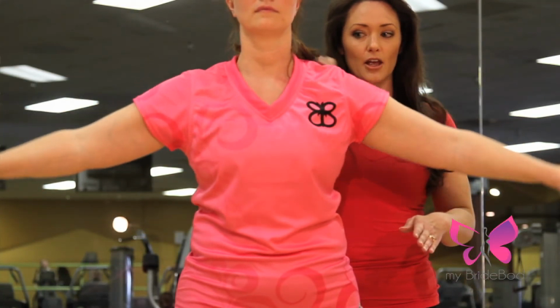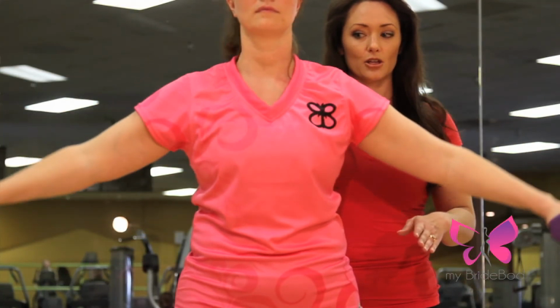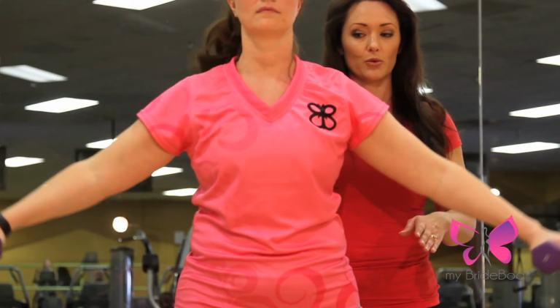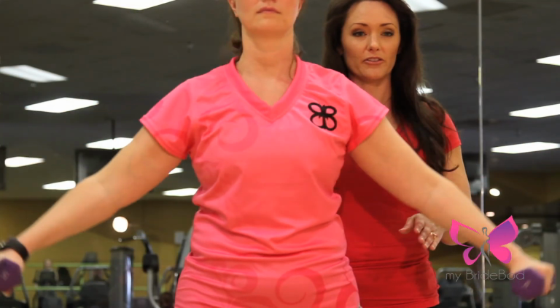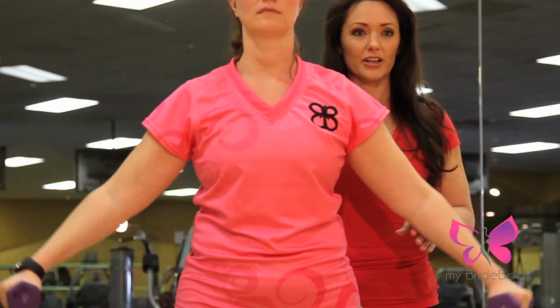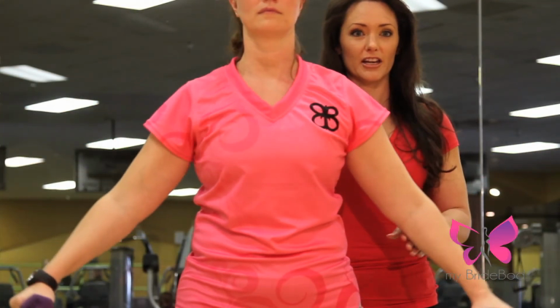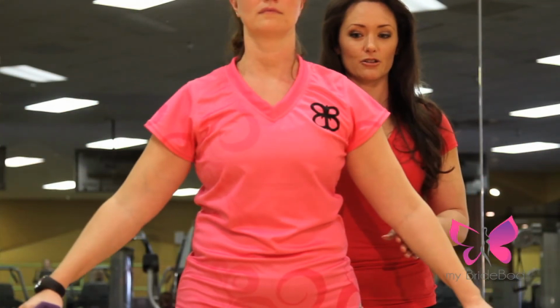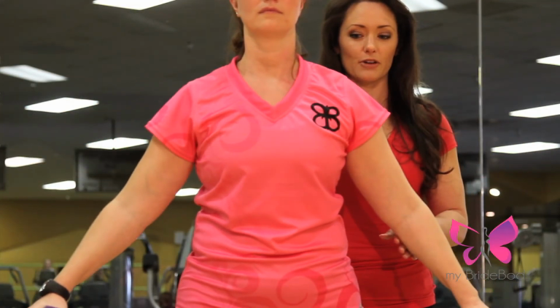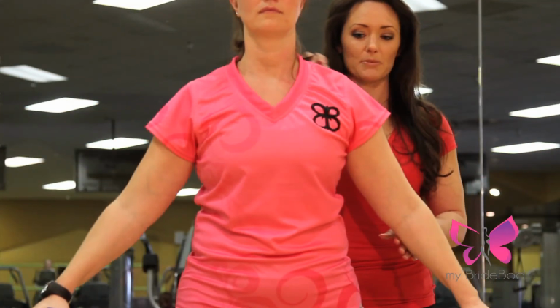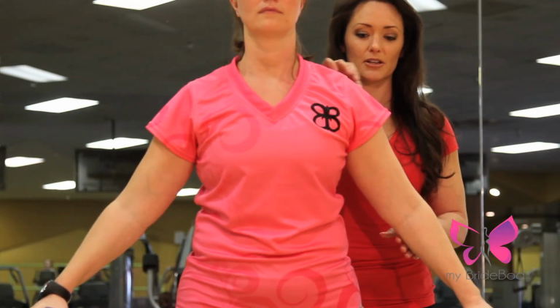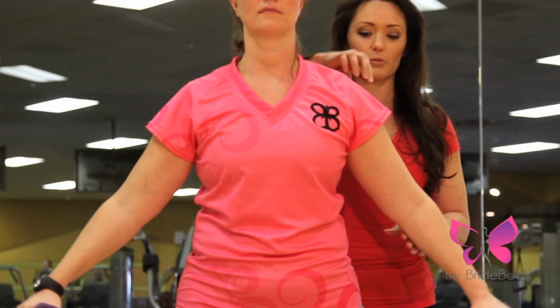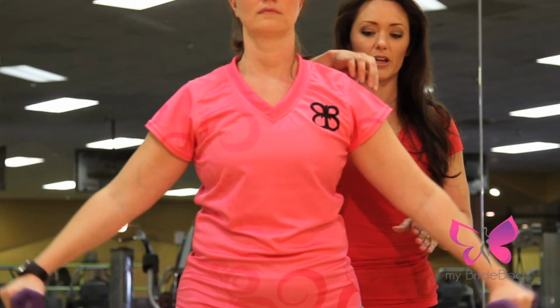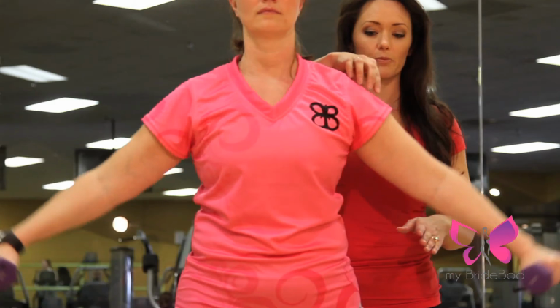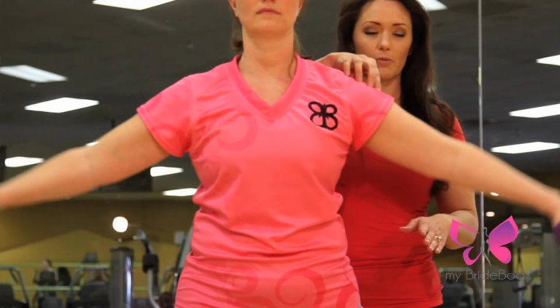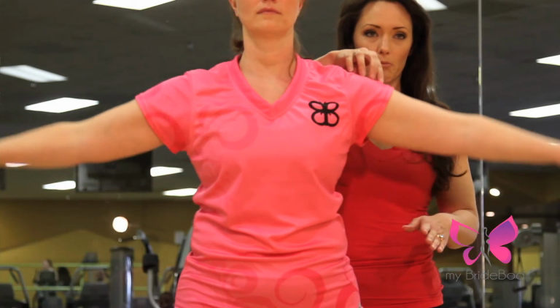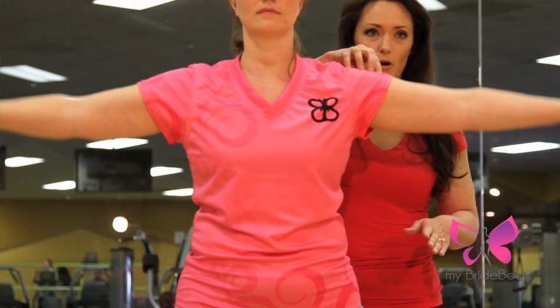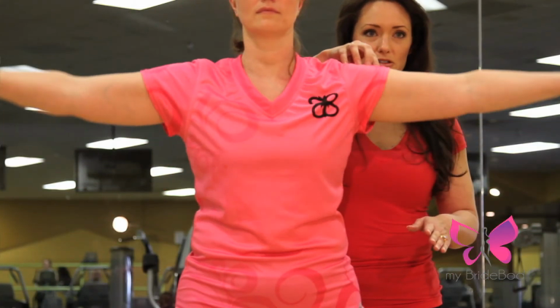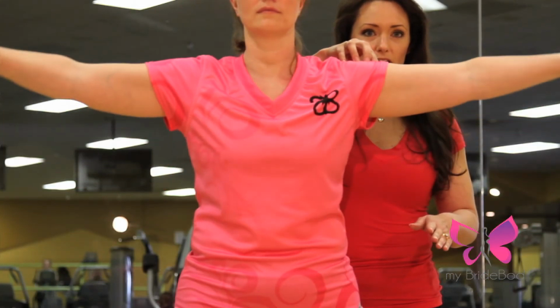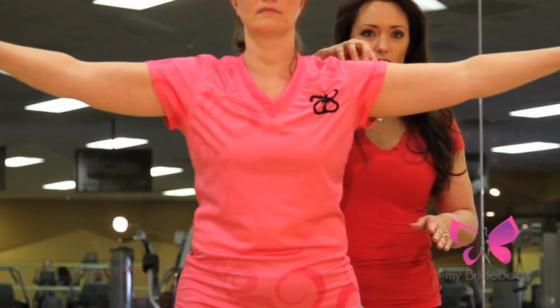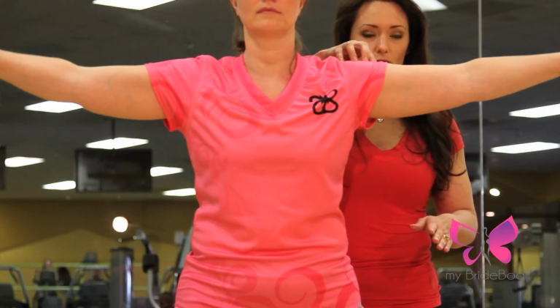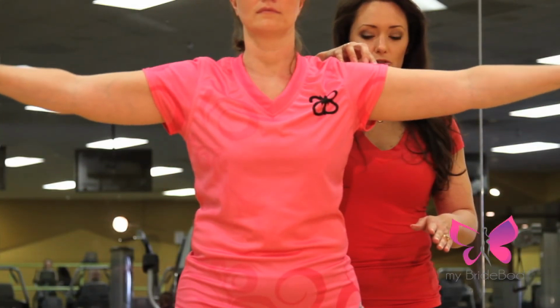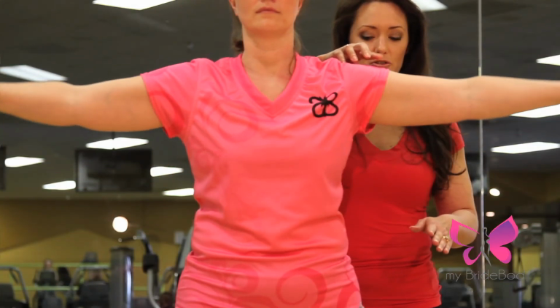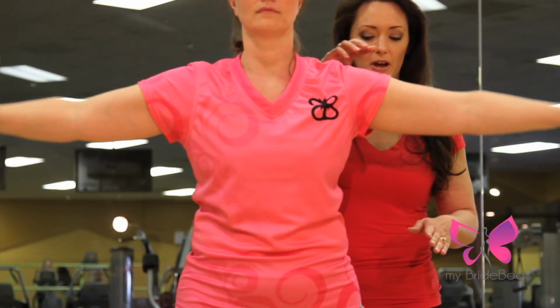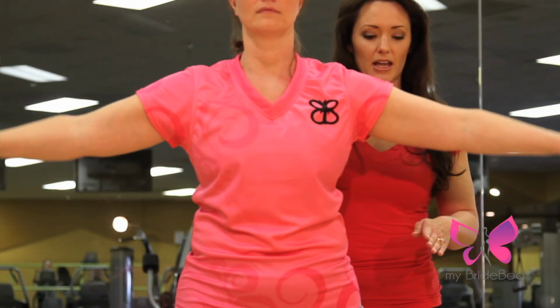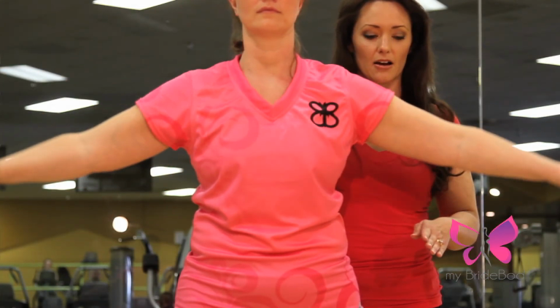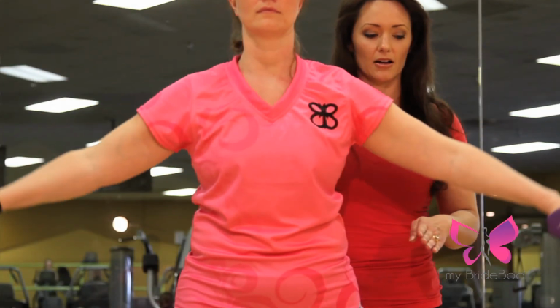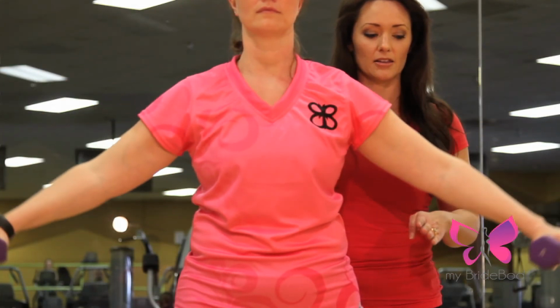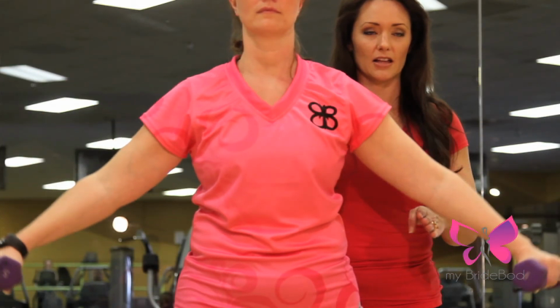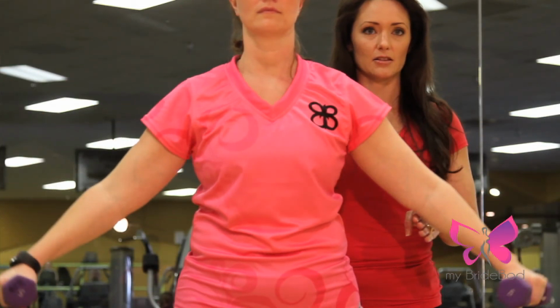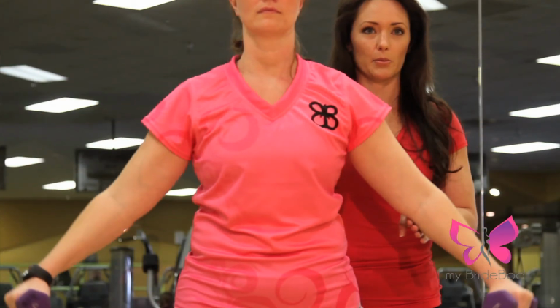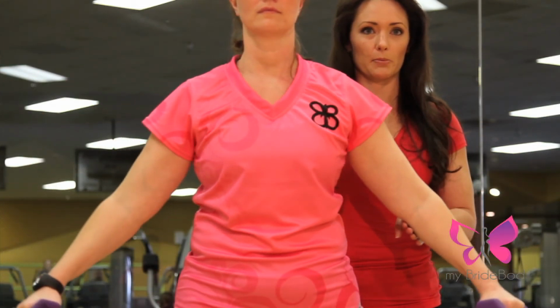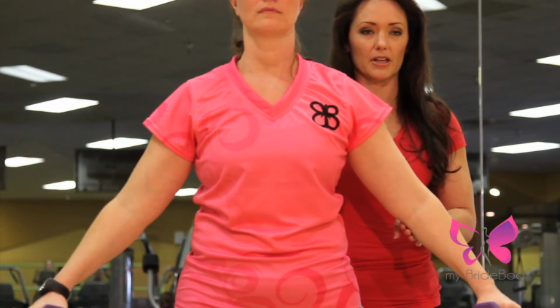You will feel it in your traps a little bit, but mostly in your shoulders right here. That's the purpose.